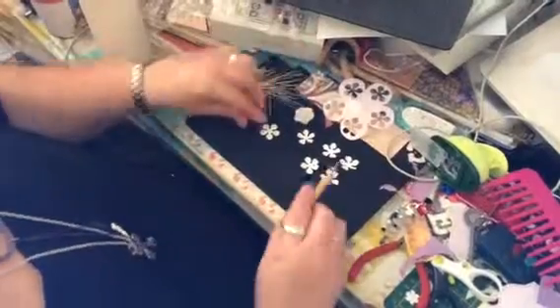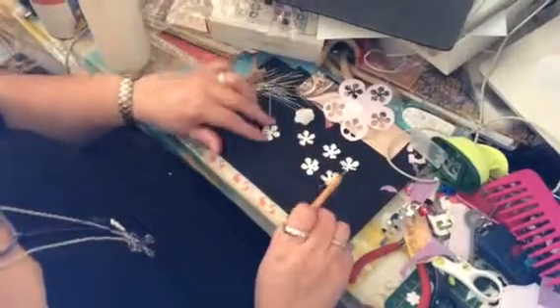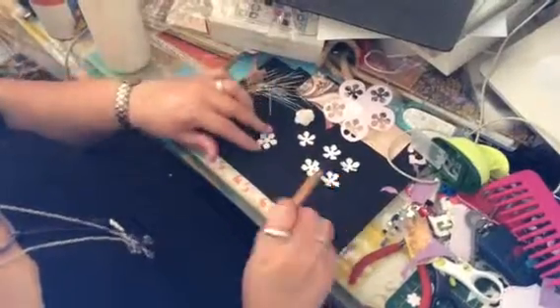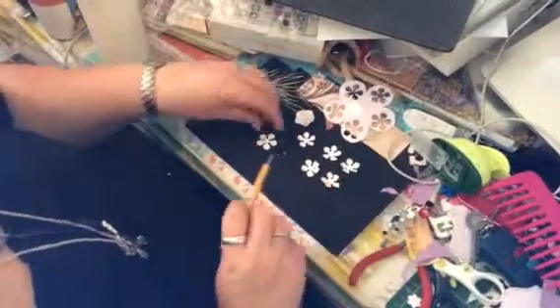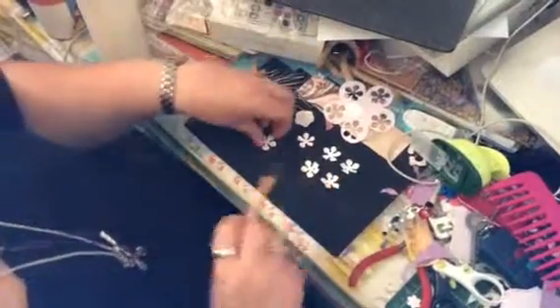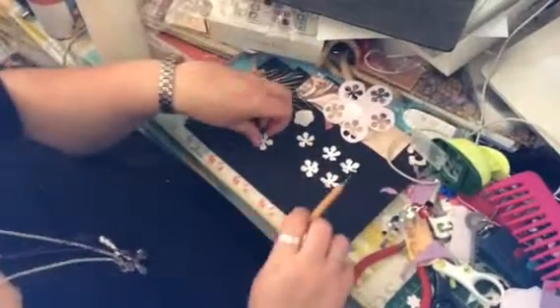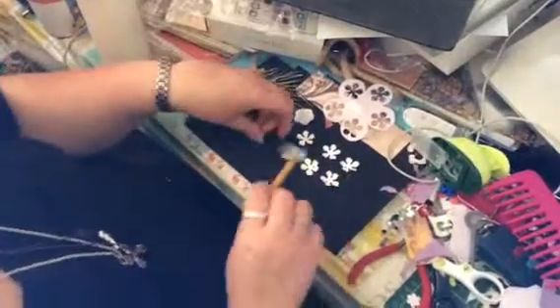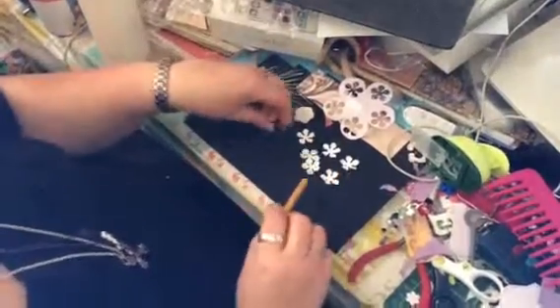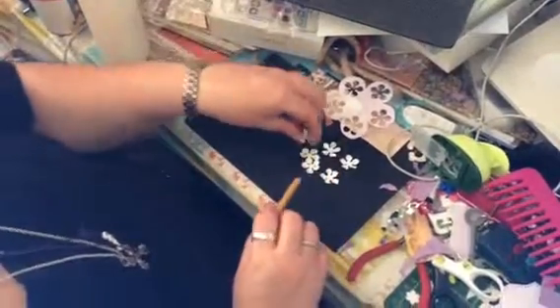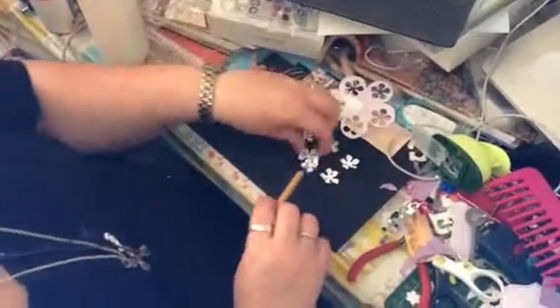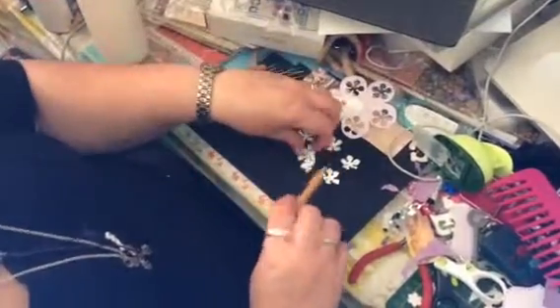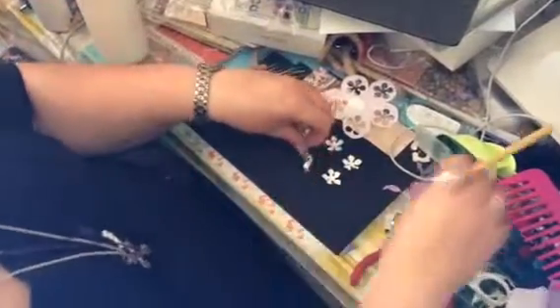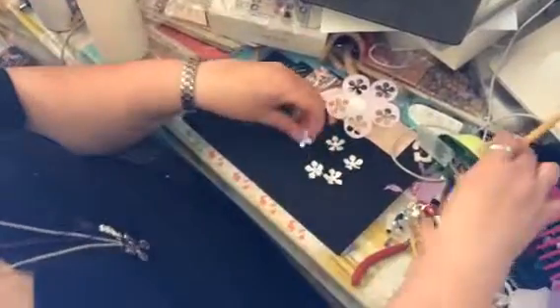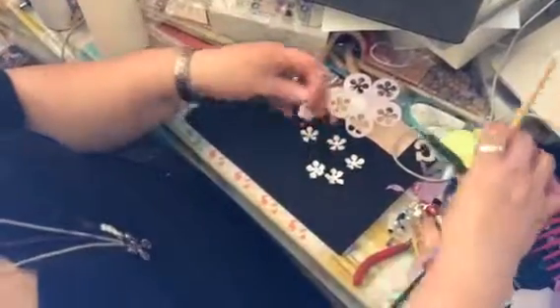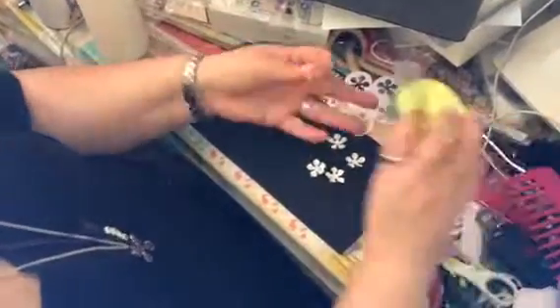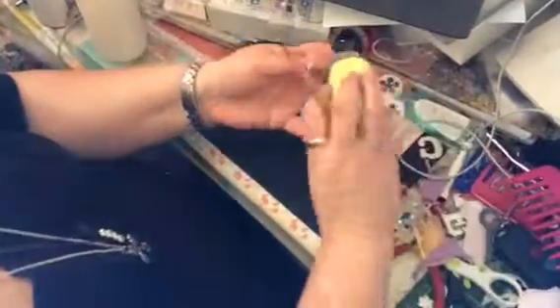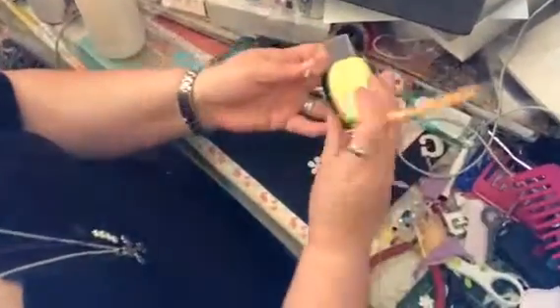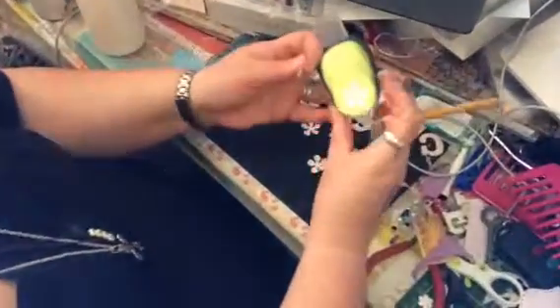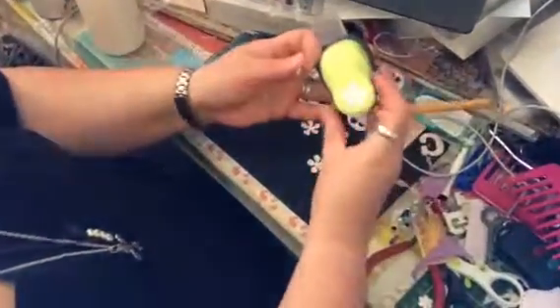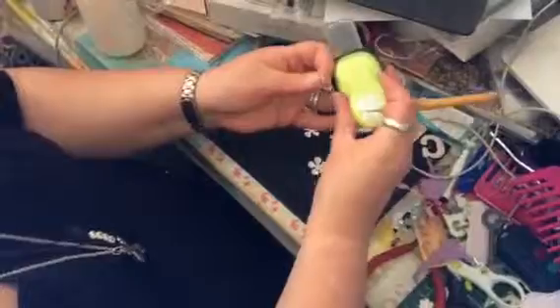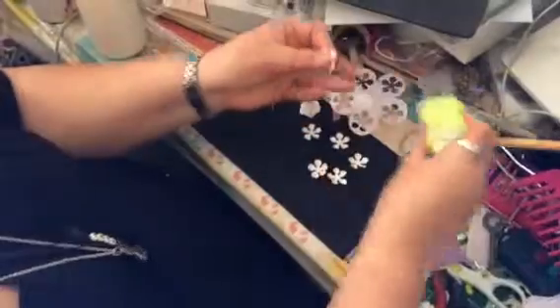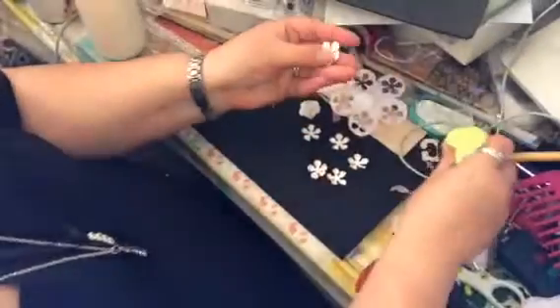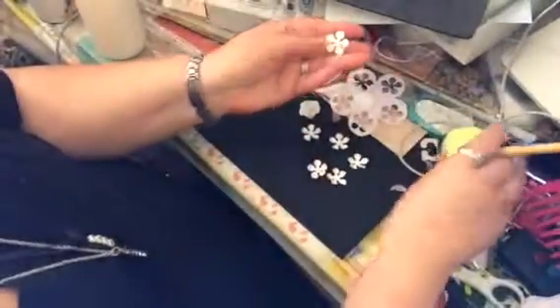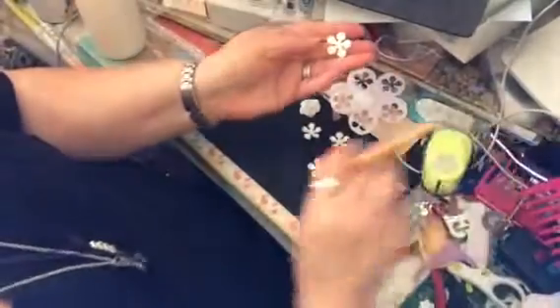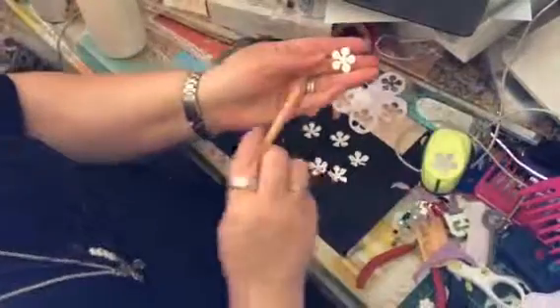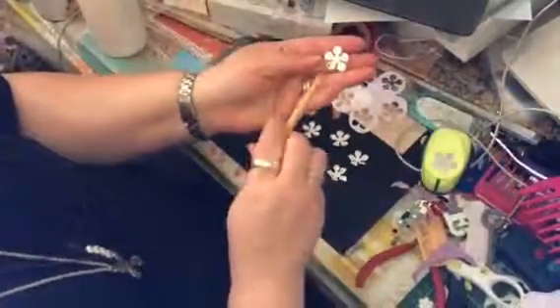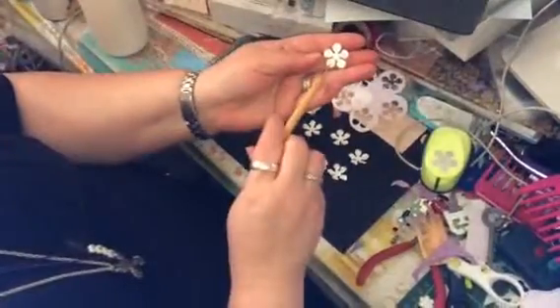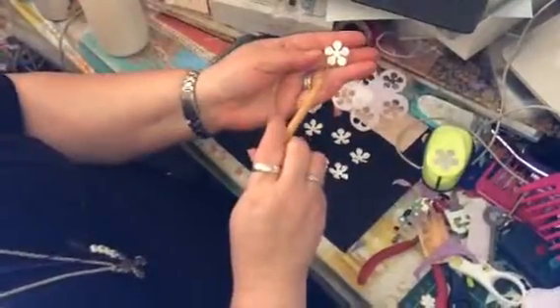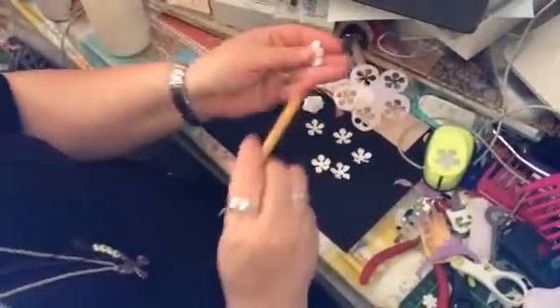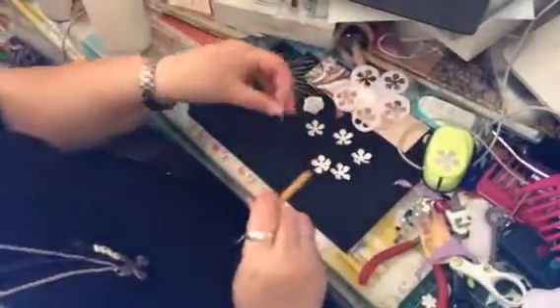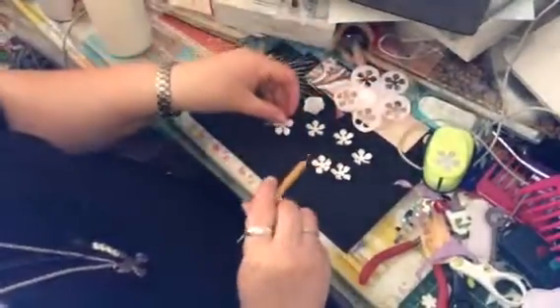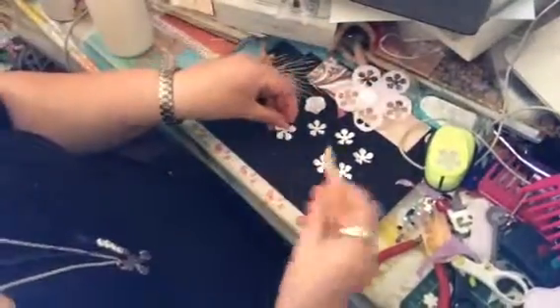What you do is you cut yourself with a punch like this — flower petals like this, six of them.